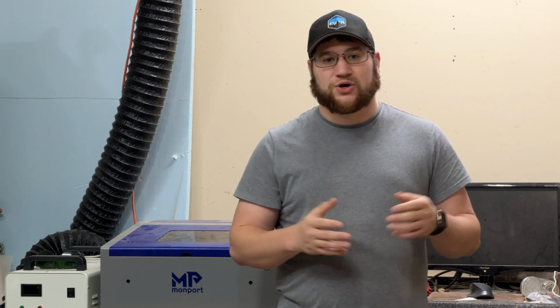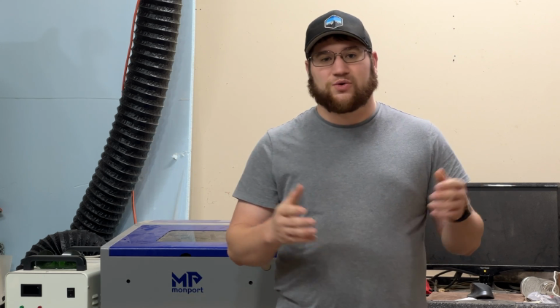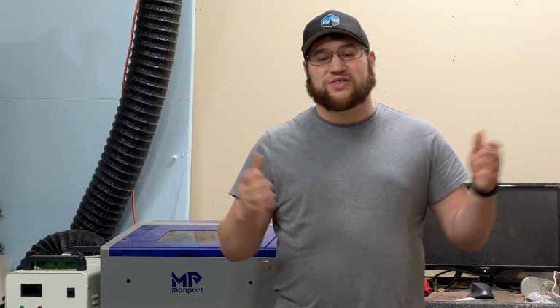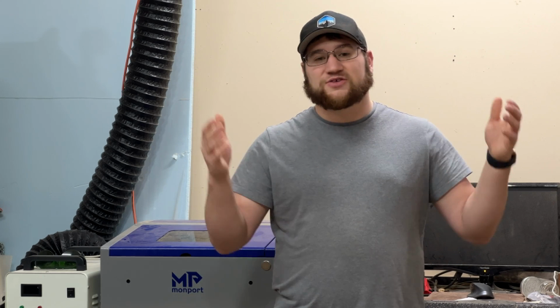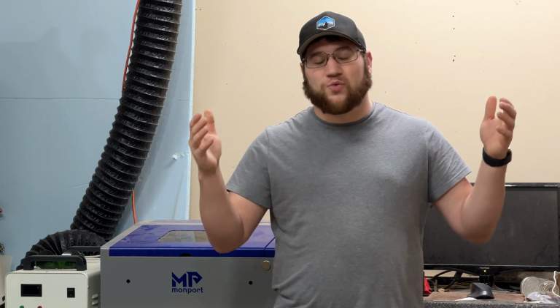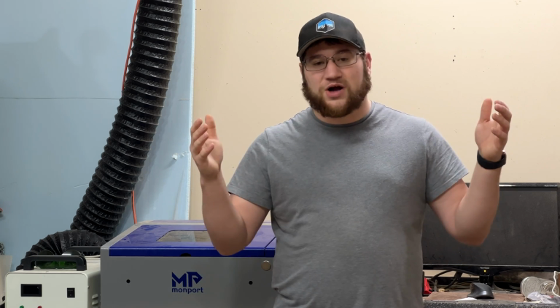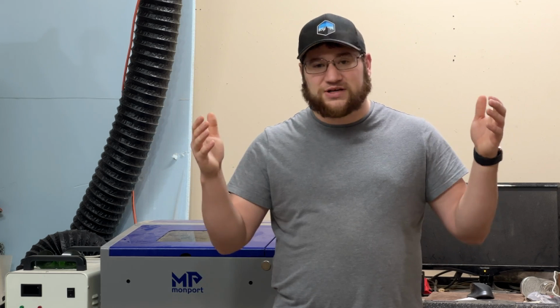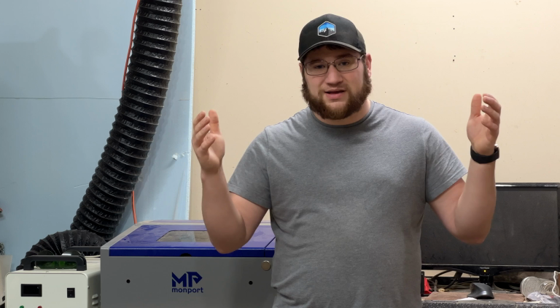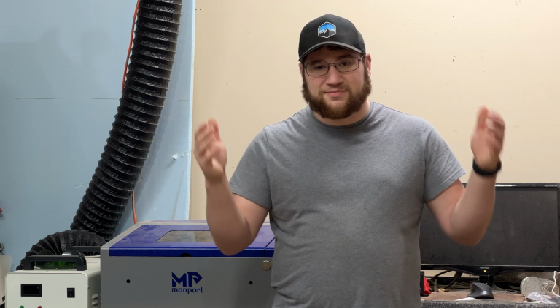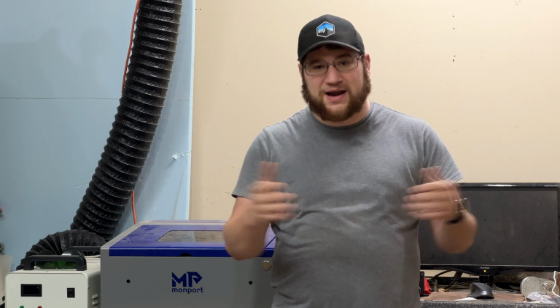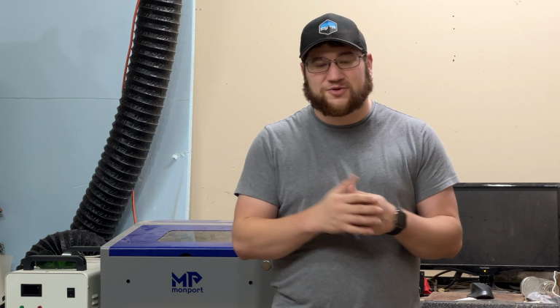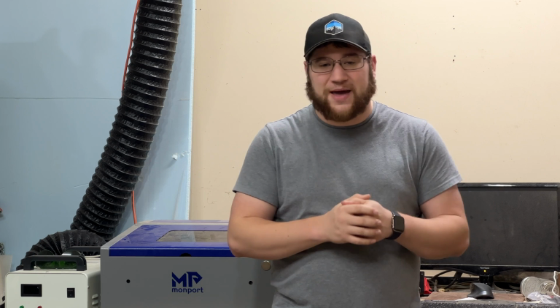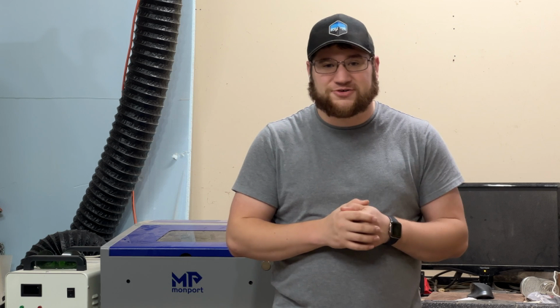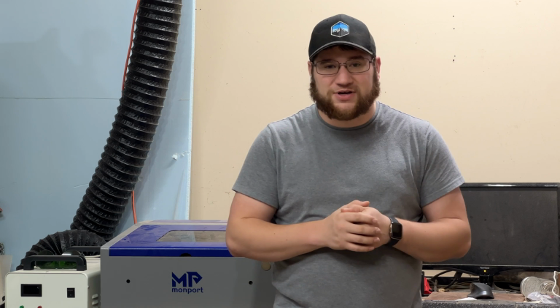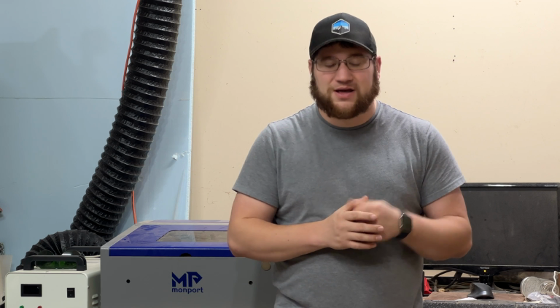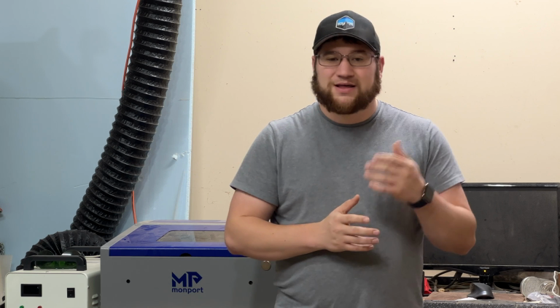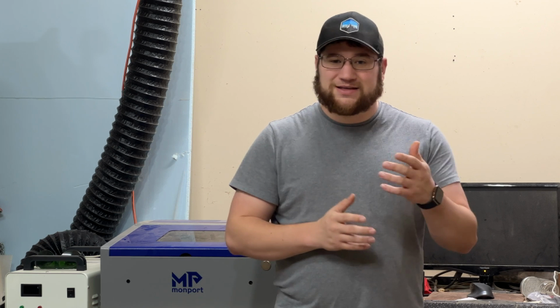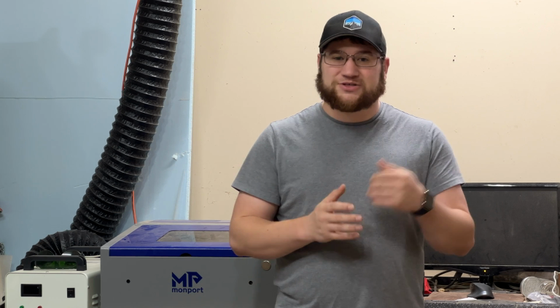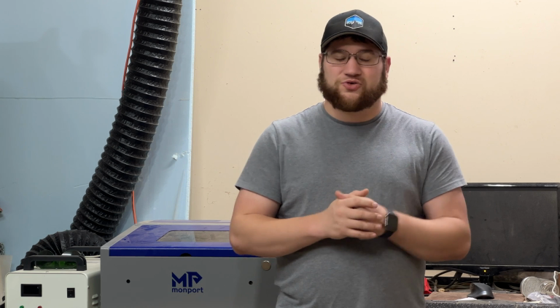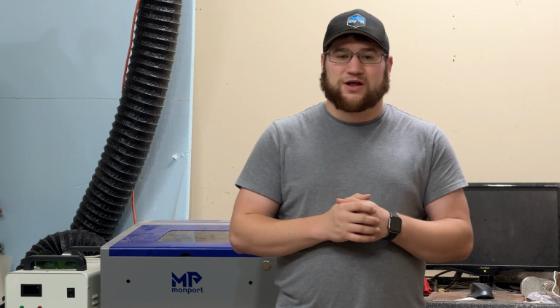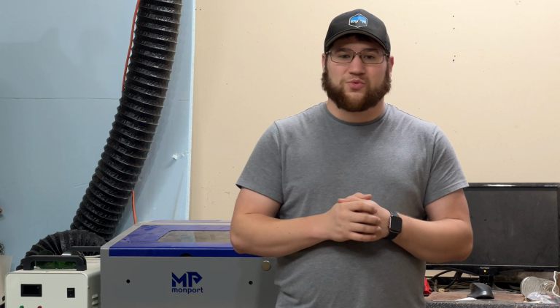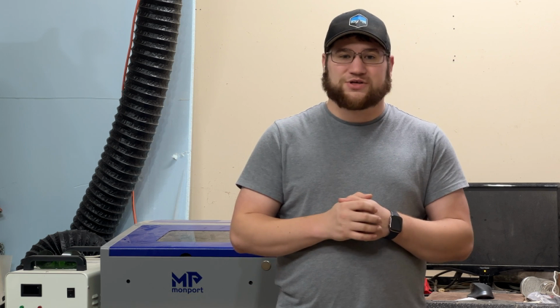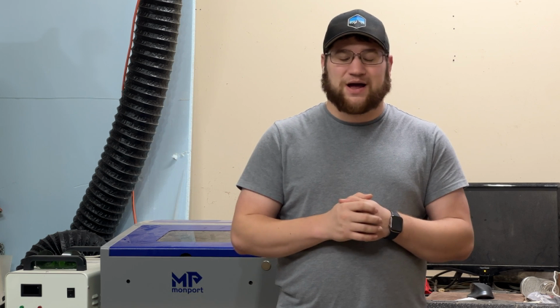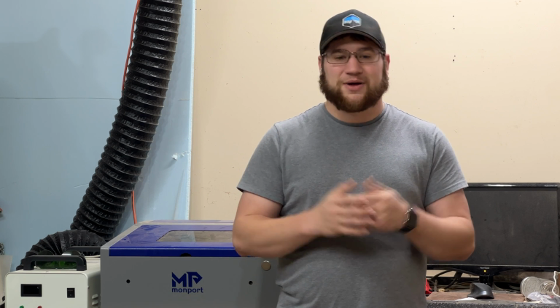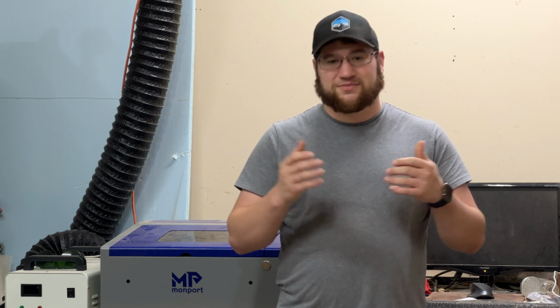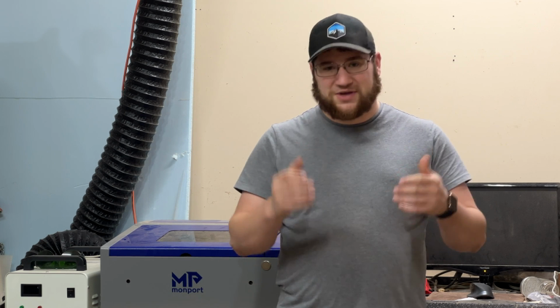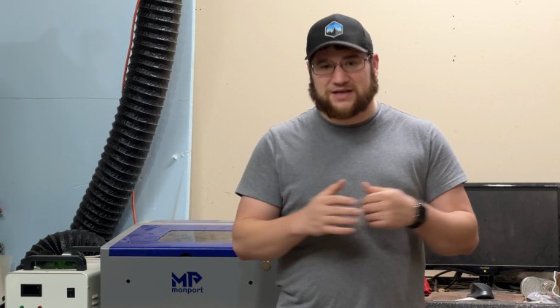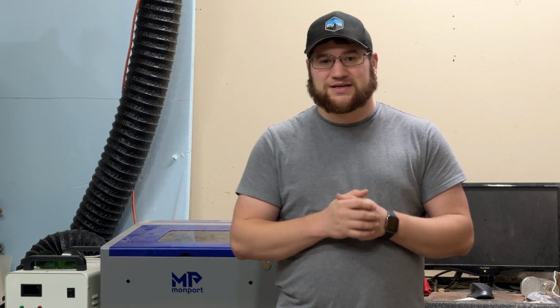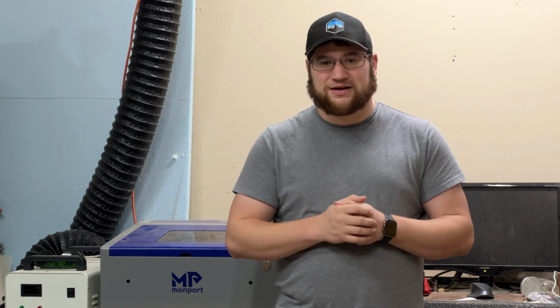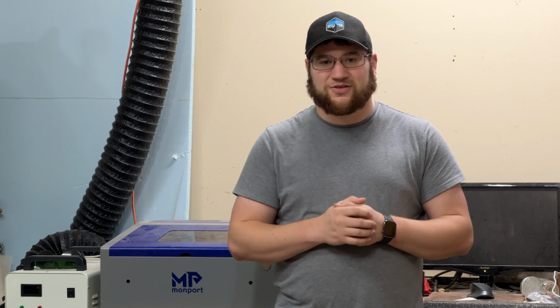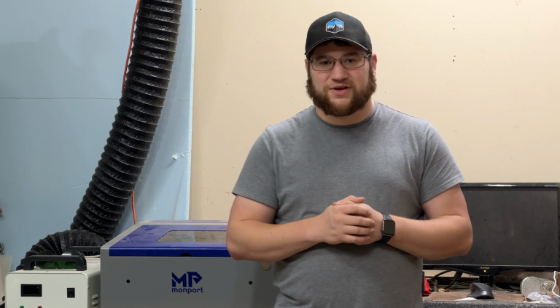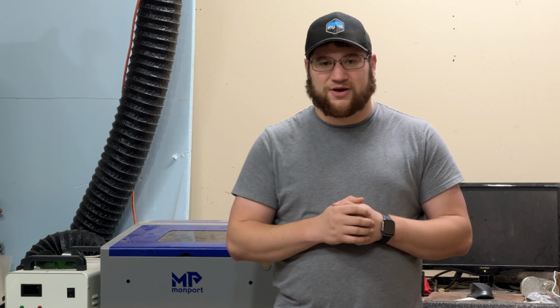We're about to go ahead and unbox the Monport laser, do a first firing test, and I'll give you guys my initial thoughts on what I think about using a CO2 laser versus the two diode lasers that I already have in my shop. So thanks for watching. My name is Patrick. This is Created Workshop and let's get into the video.